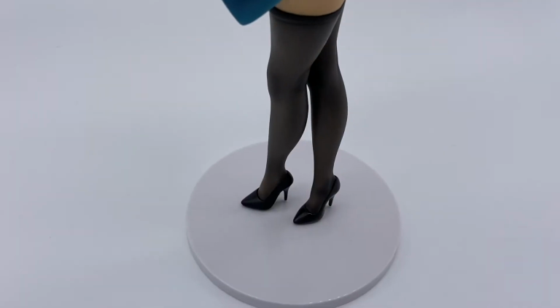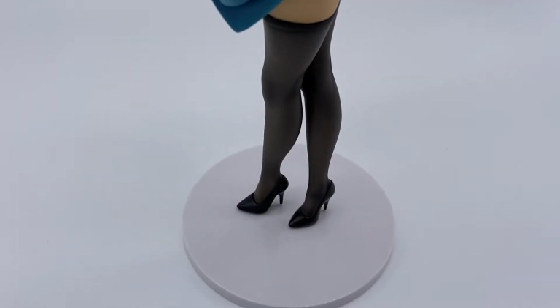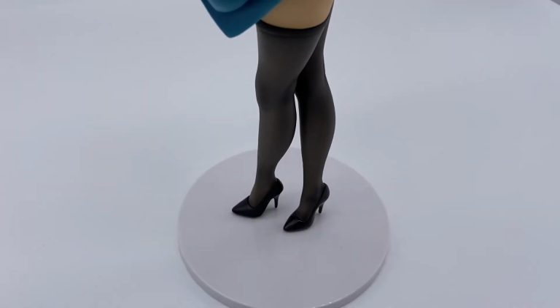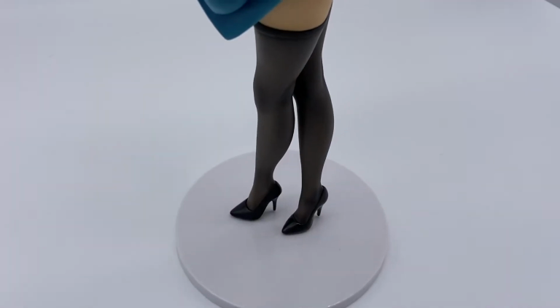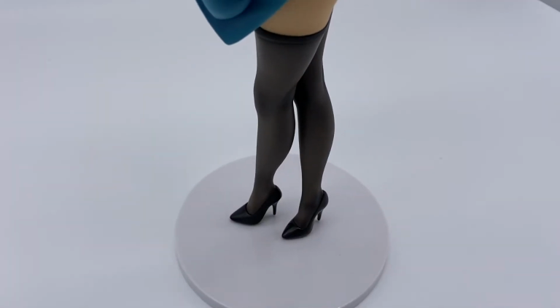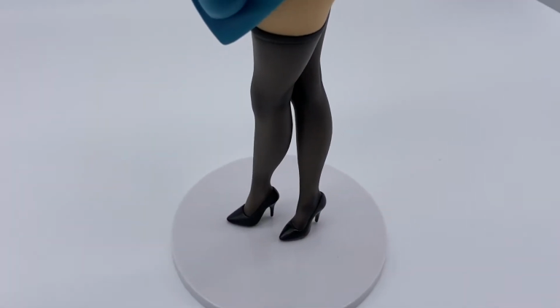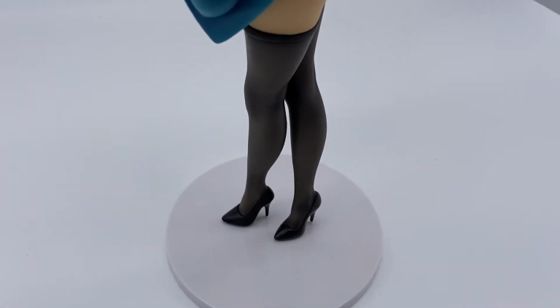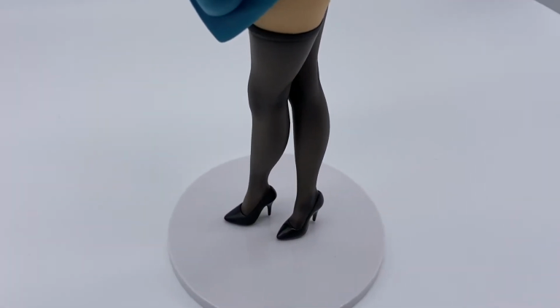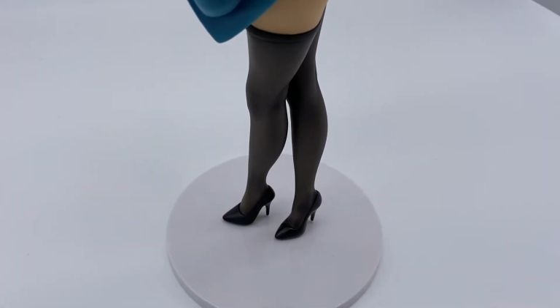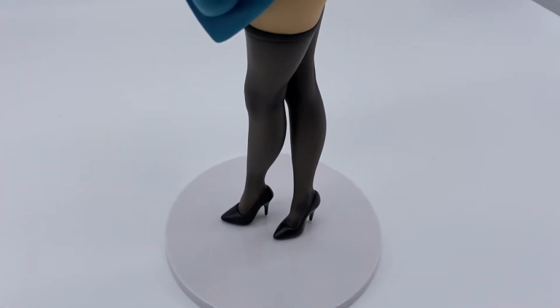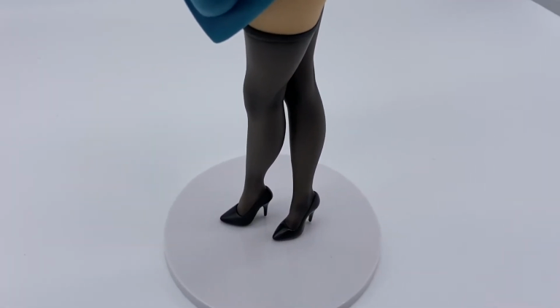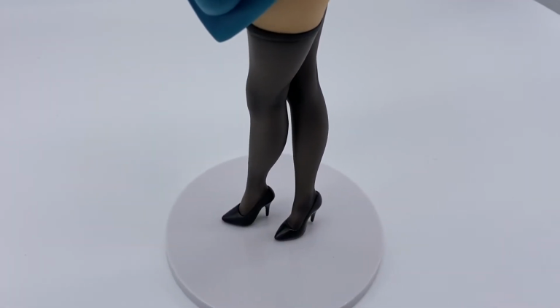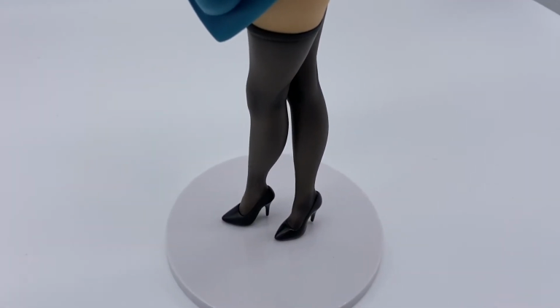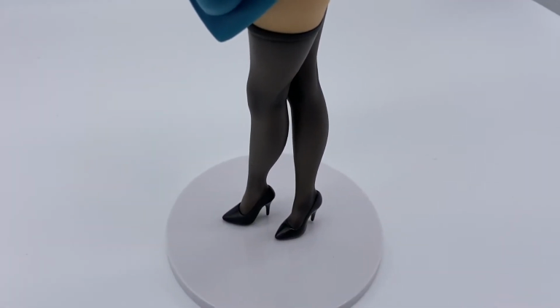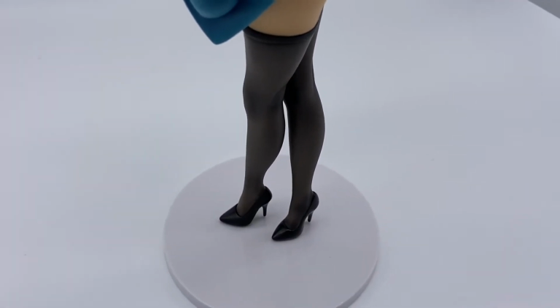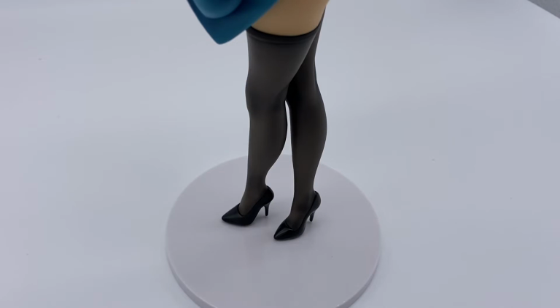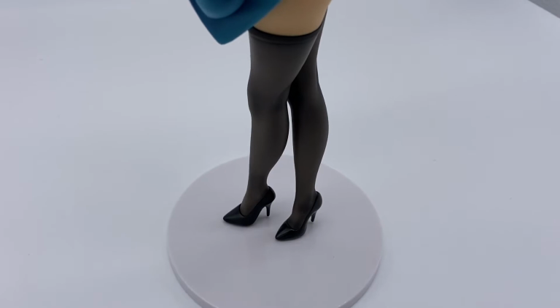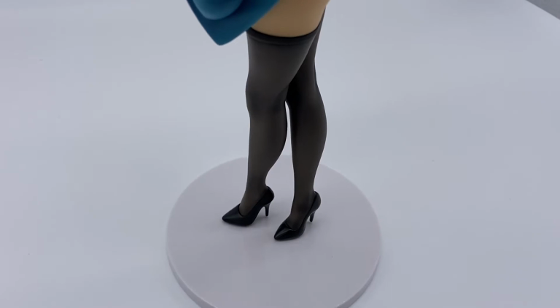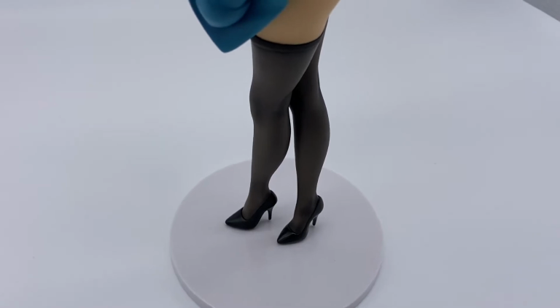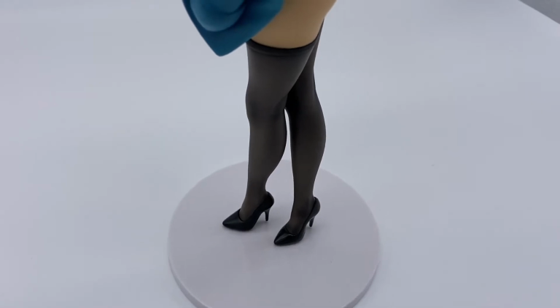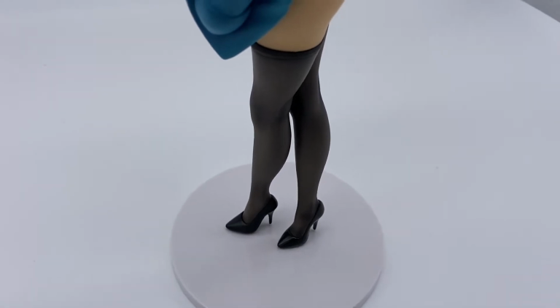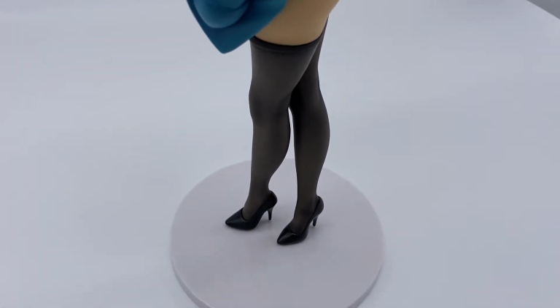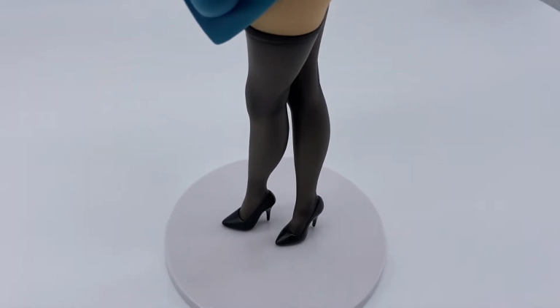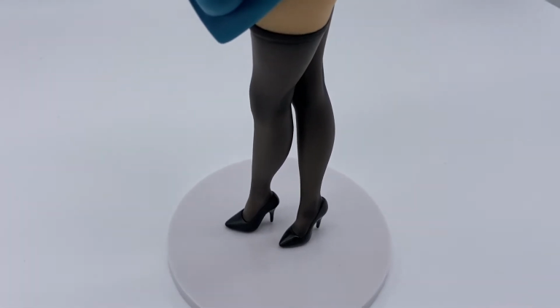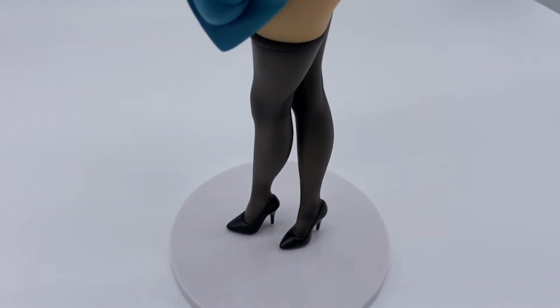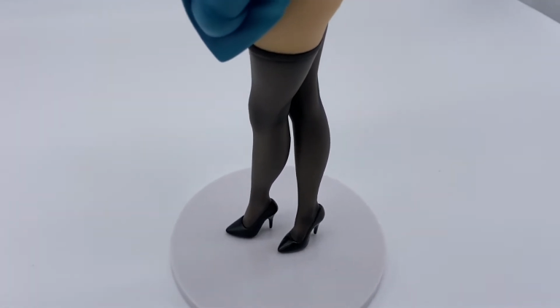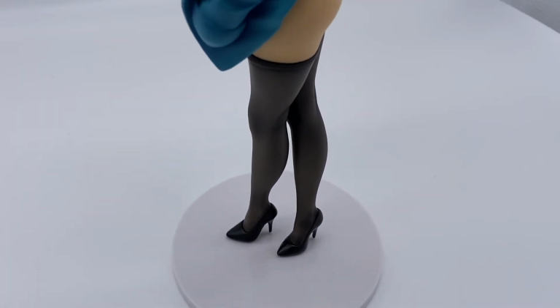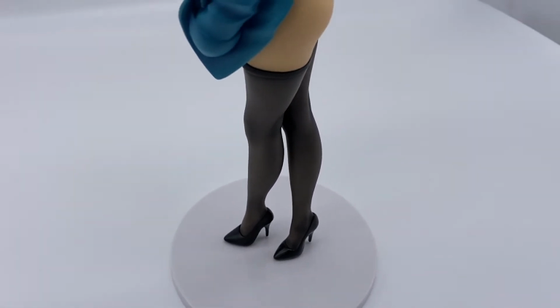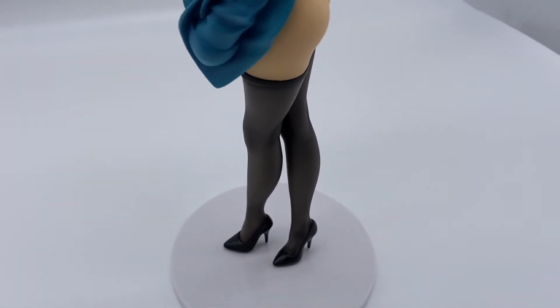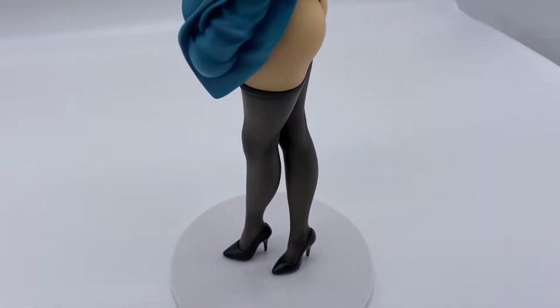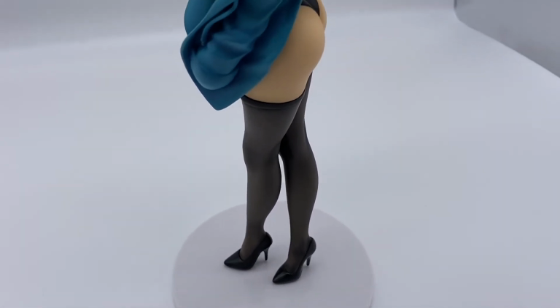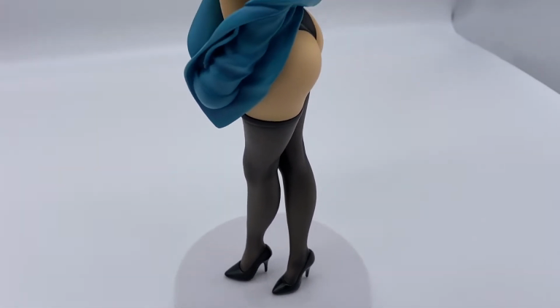Paint on the tights is okay — it looks a little better in hand on camera. It looks so flat, but not bad.